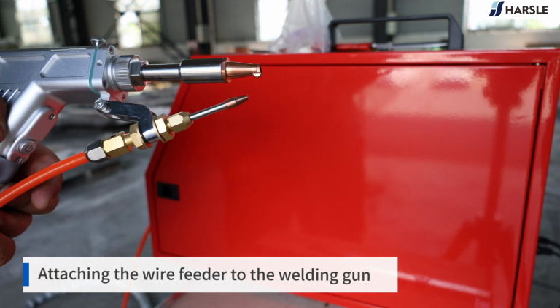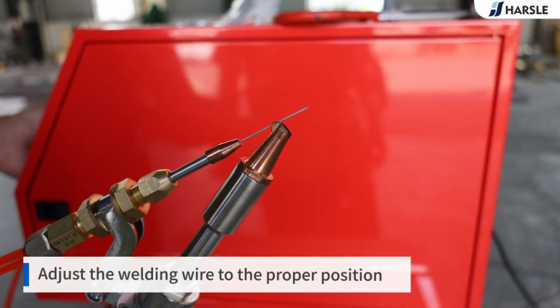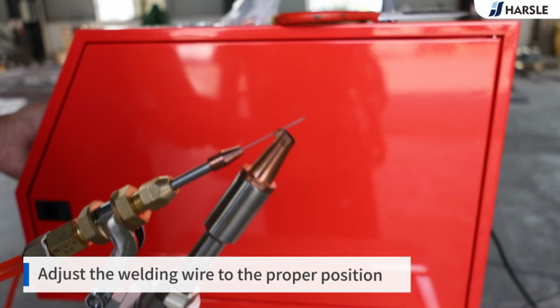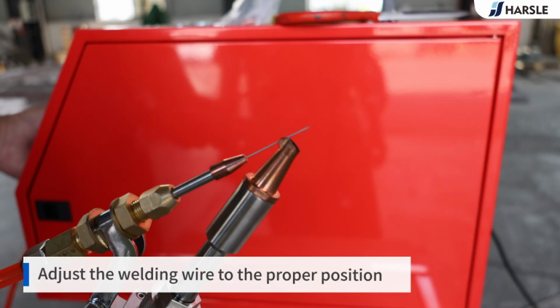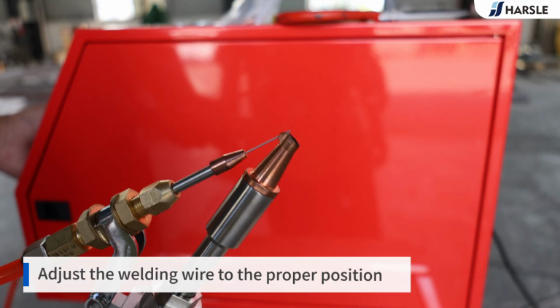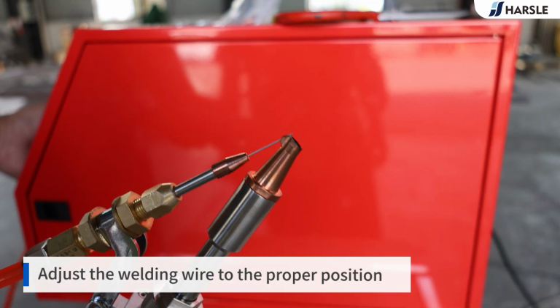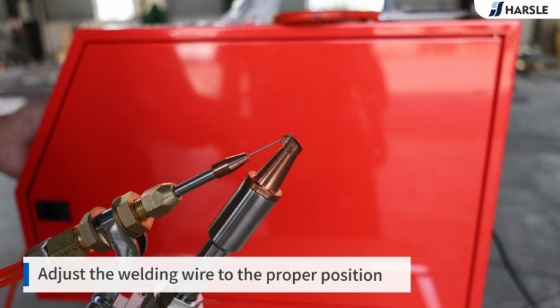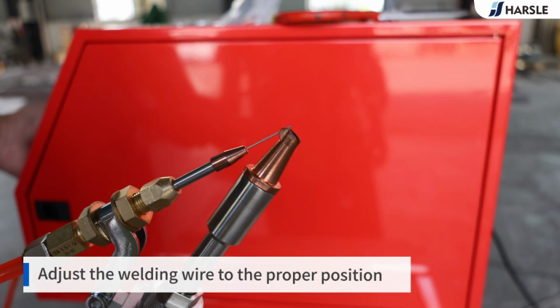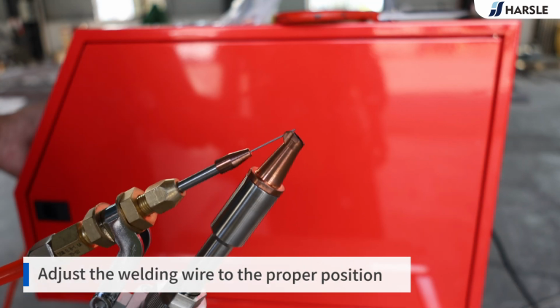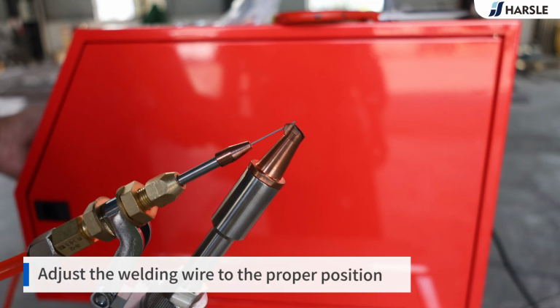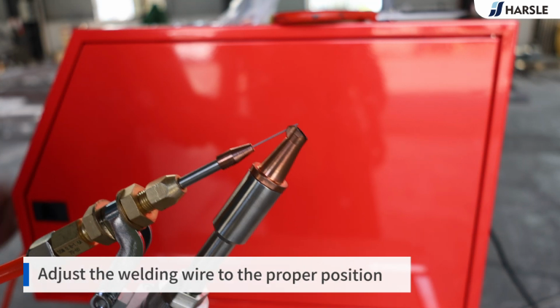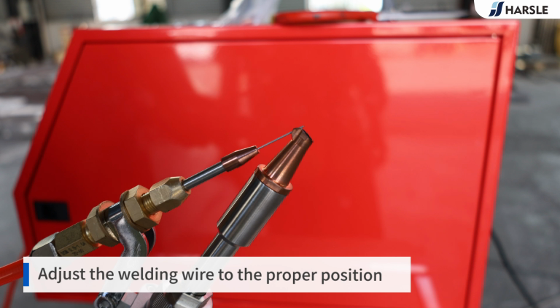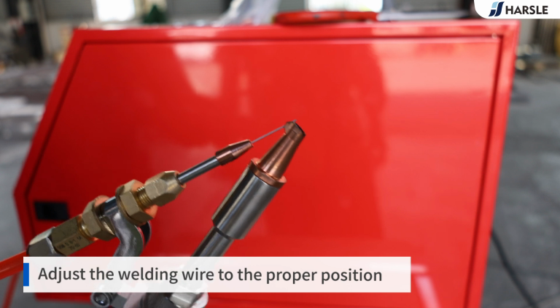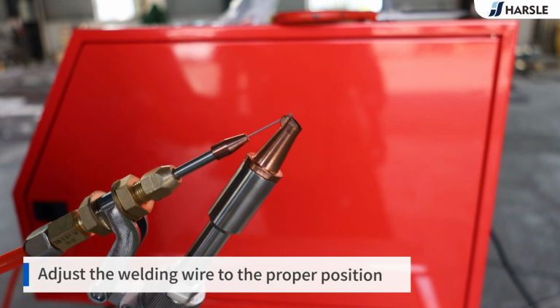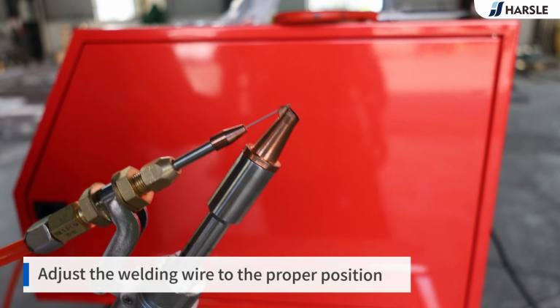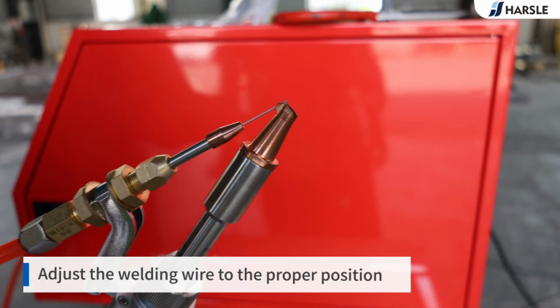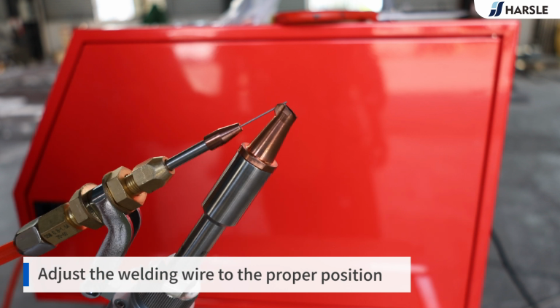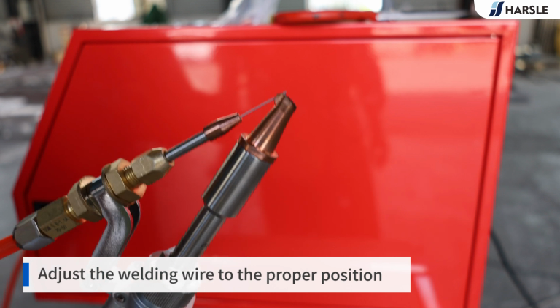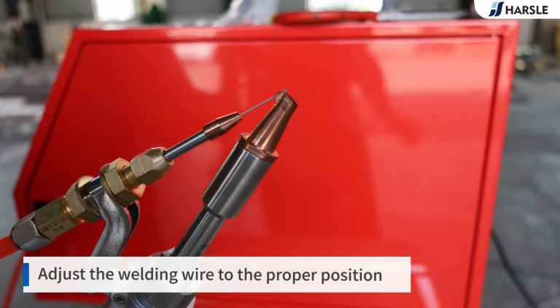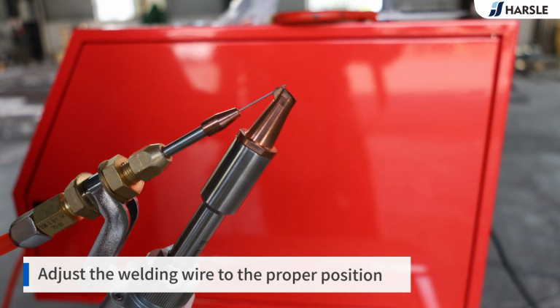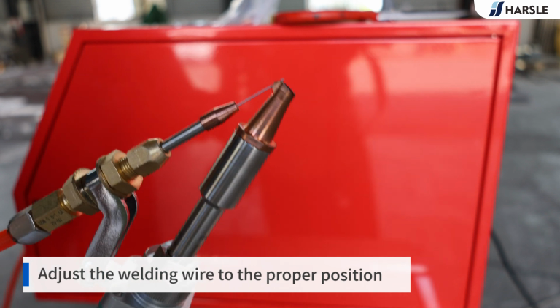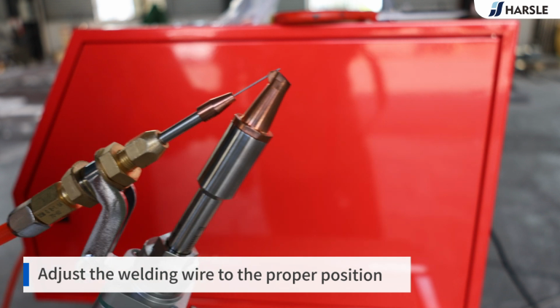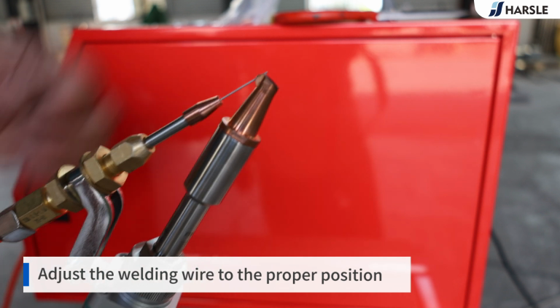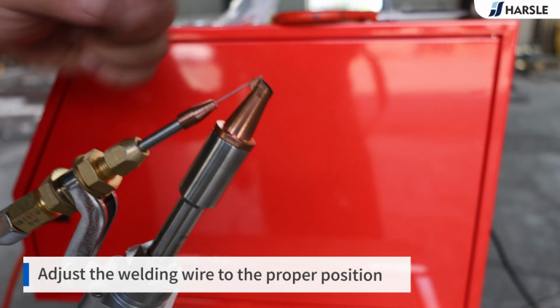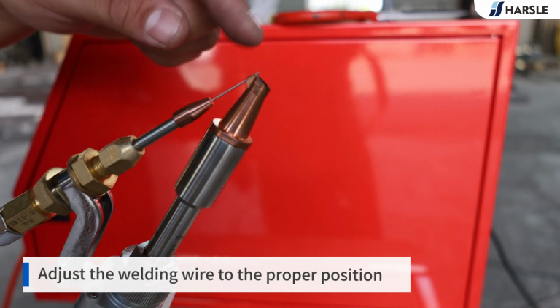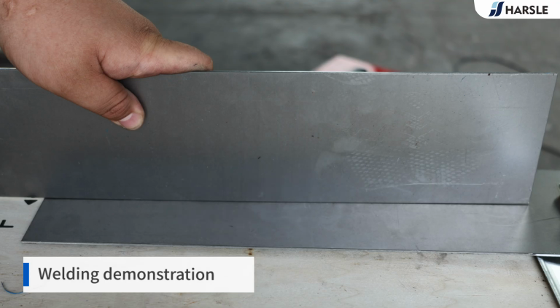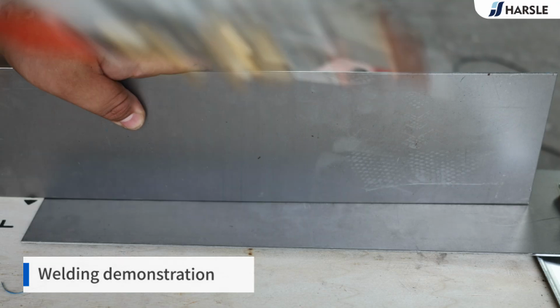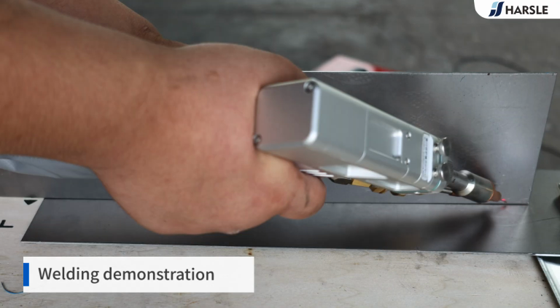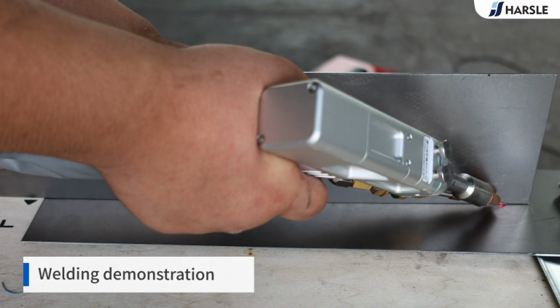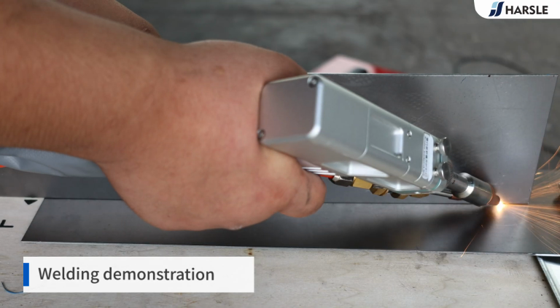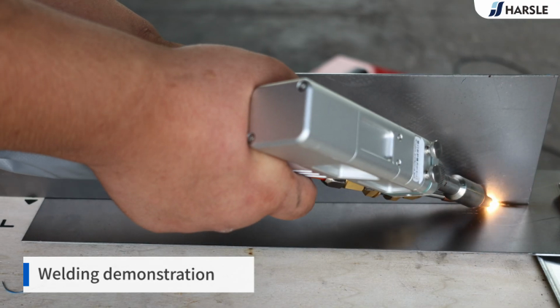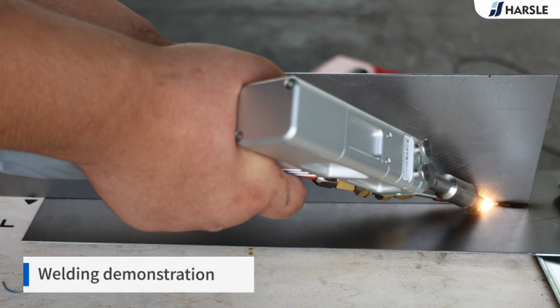Attach the wire feeder to the welding gun. Adjust the welding wire to the proper position. Welding demonstration.